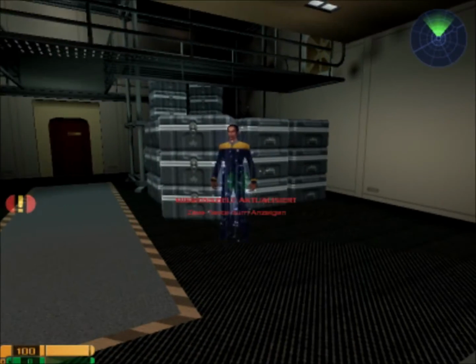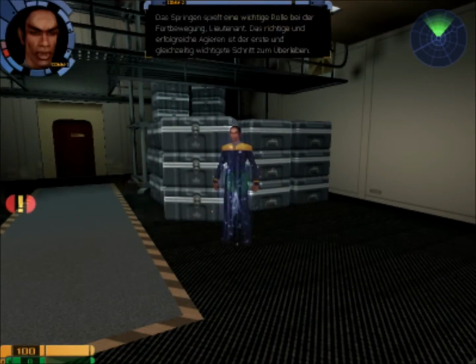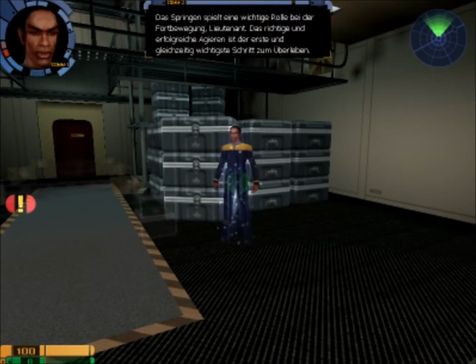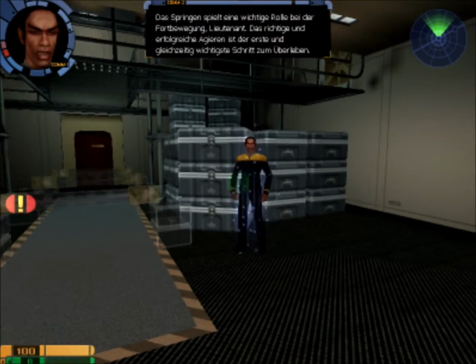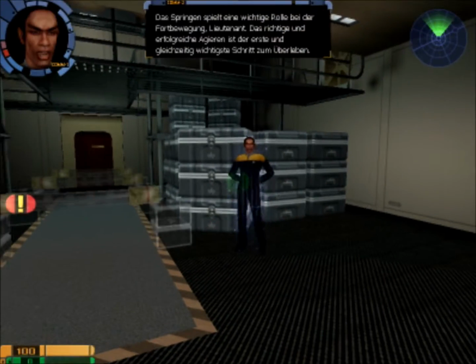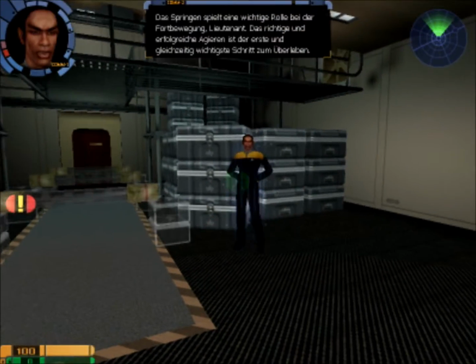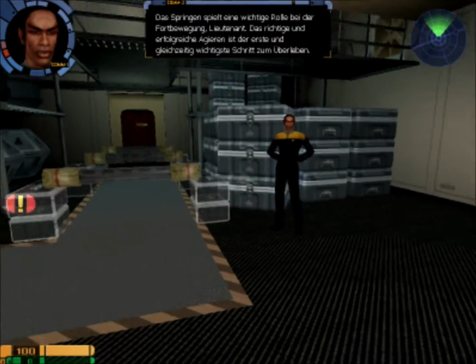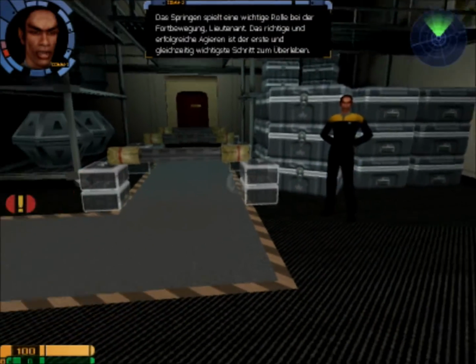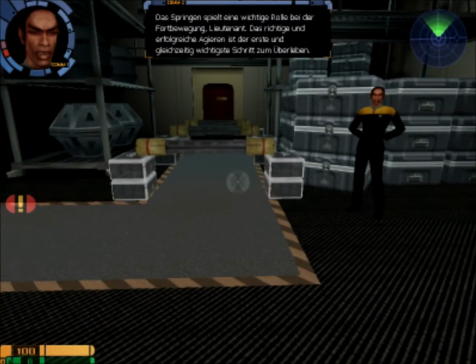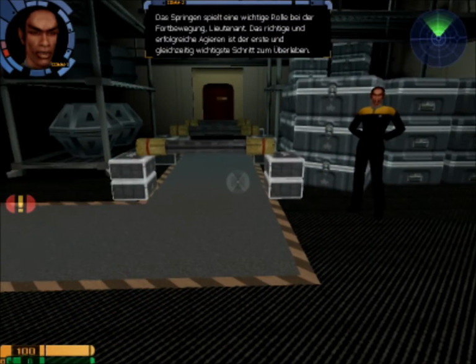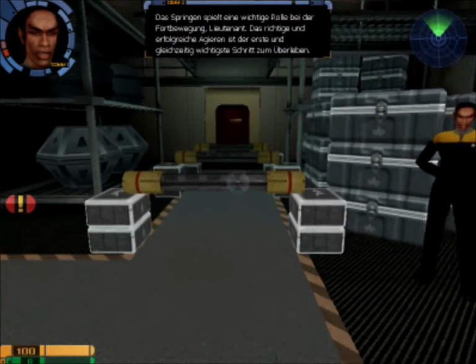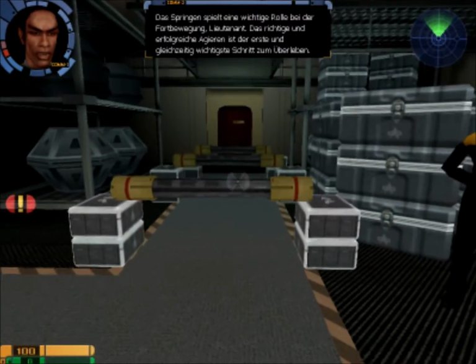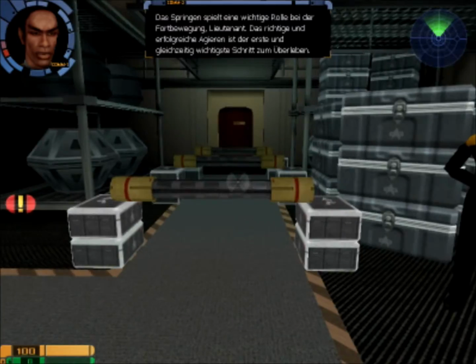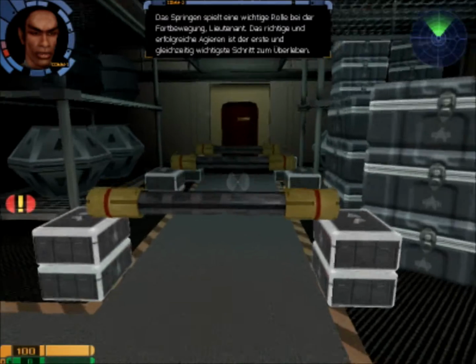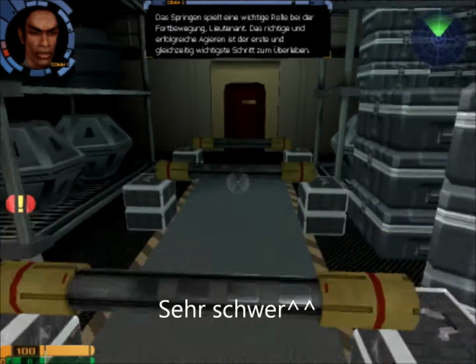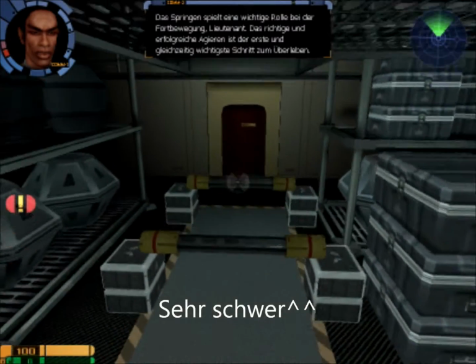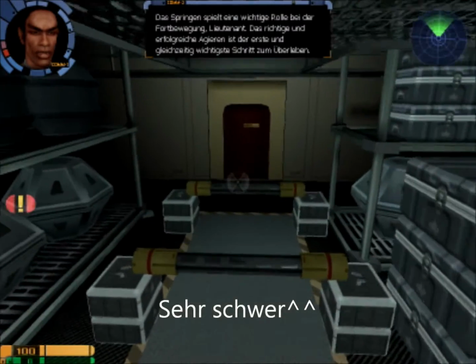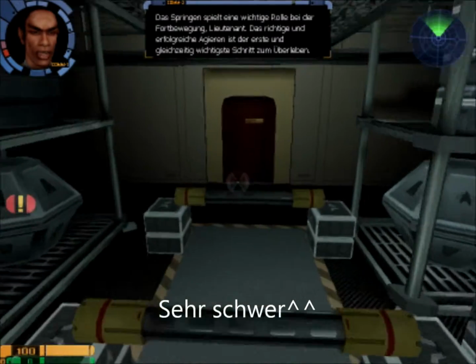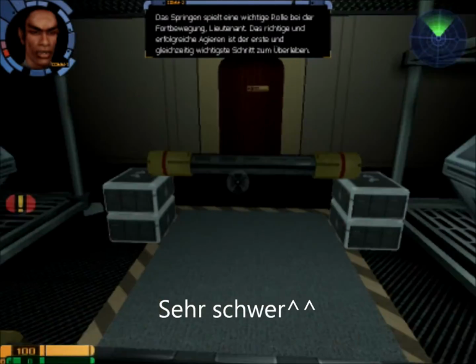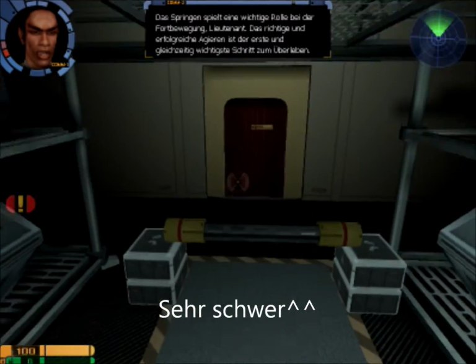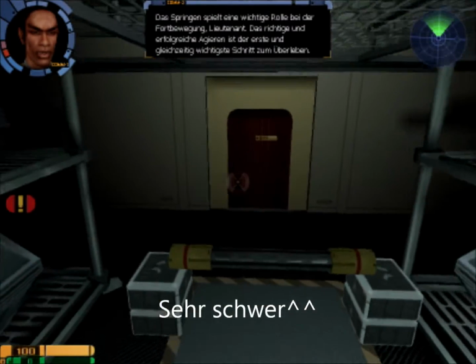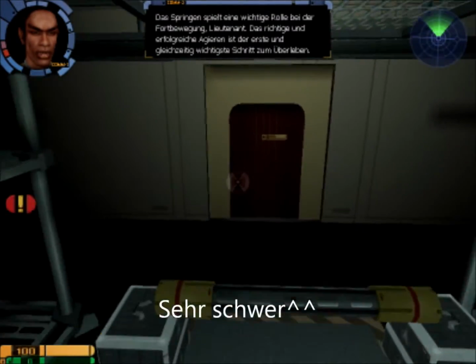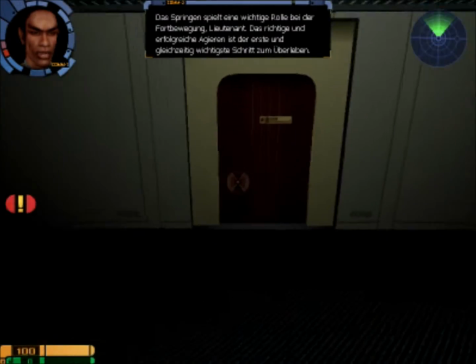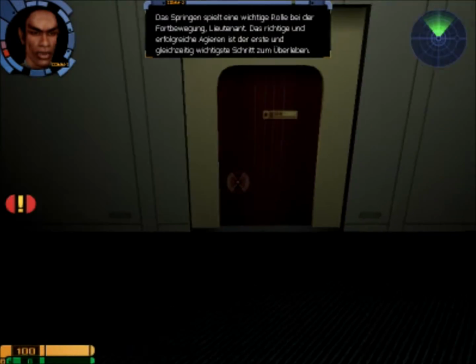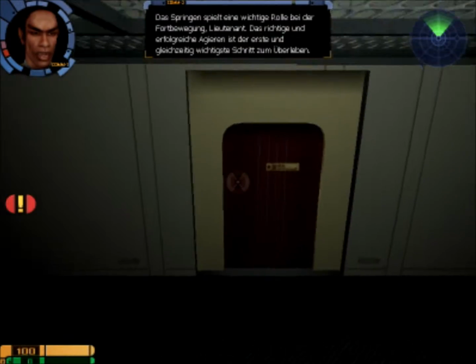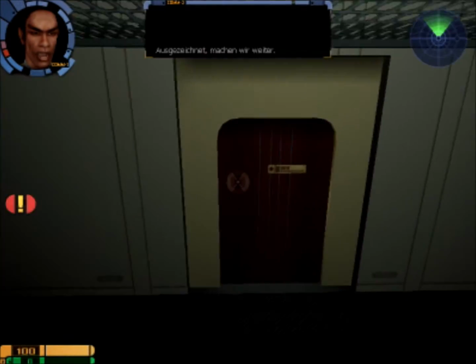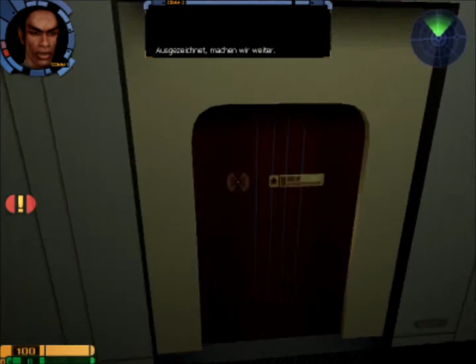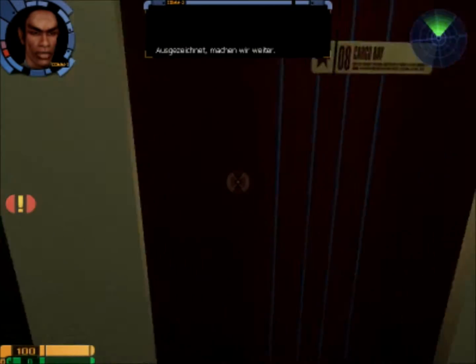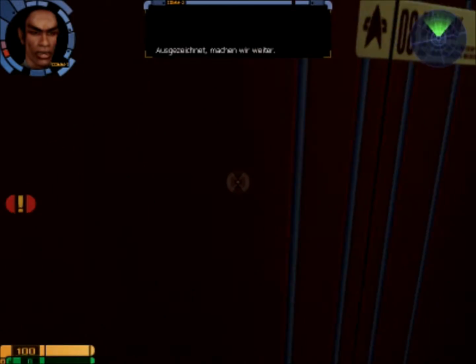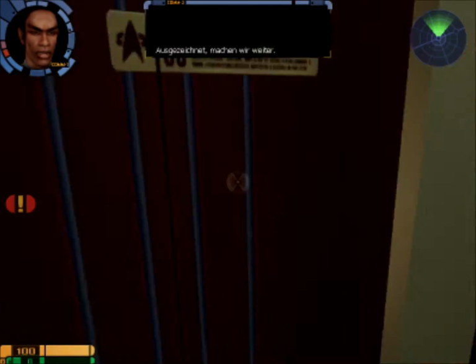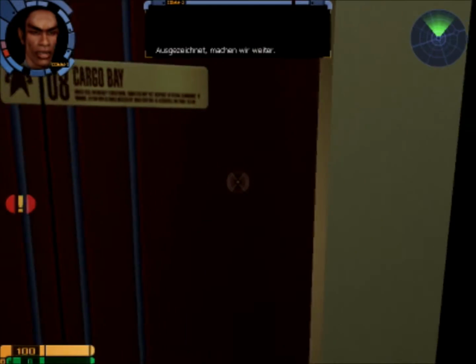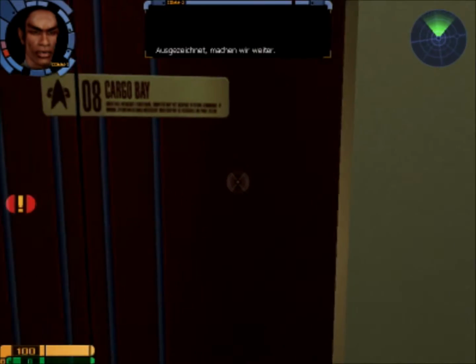Das Springen spielt eine wichtige Rolle bei der Fortbewegung, Lieutenant. Das richtige und erfolgreiche Agieren ist ausgezeichnet. Machen wir weiter.